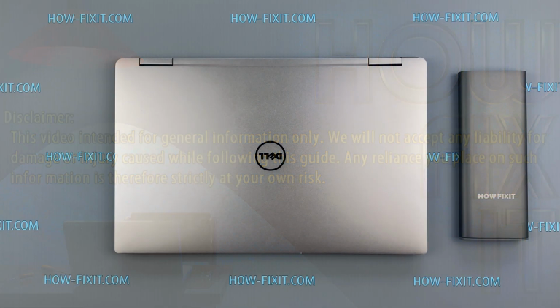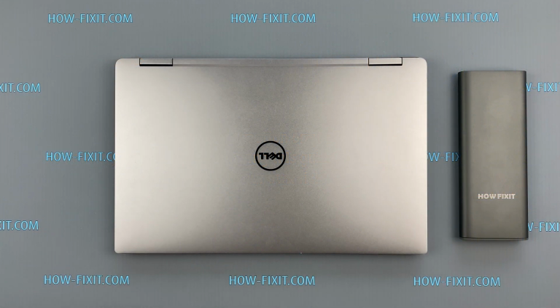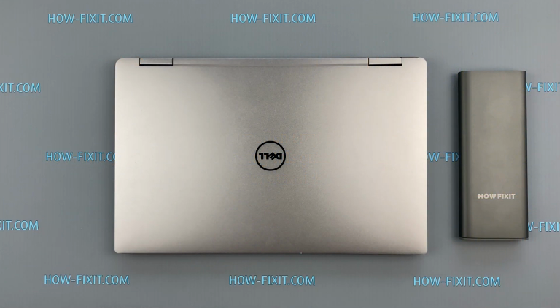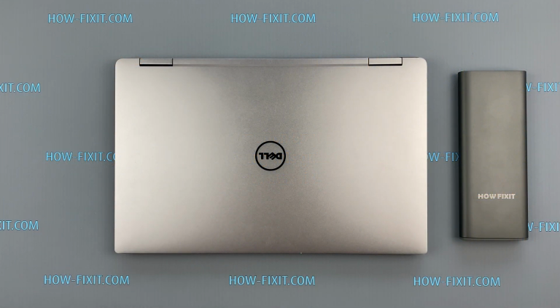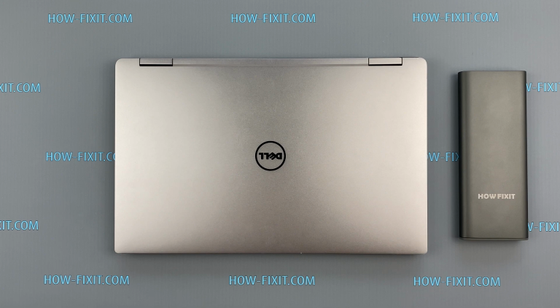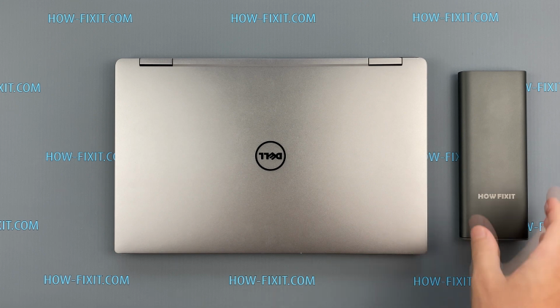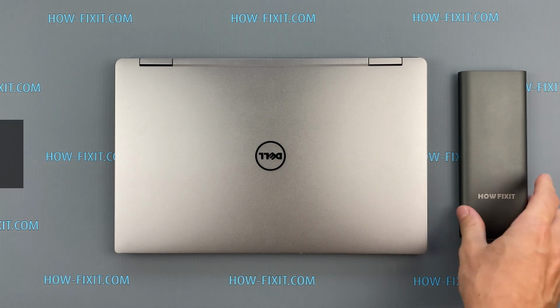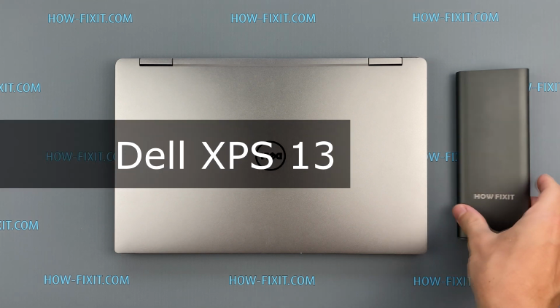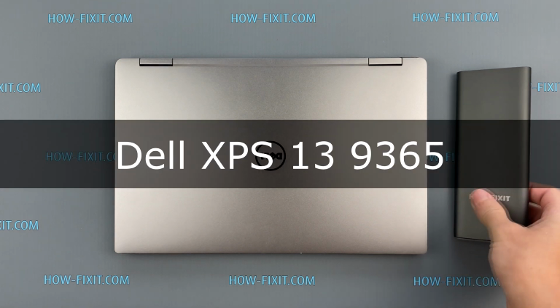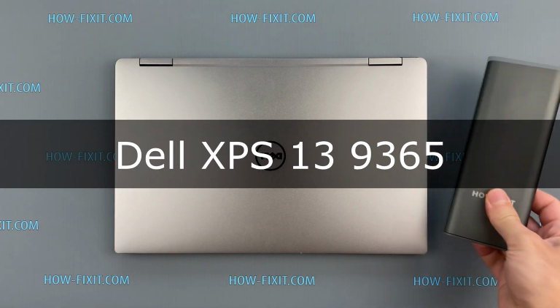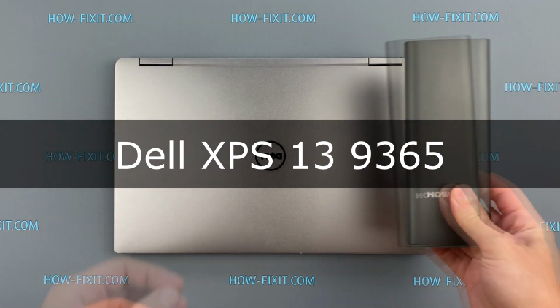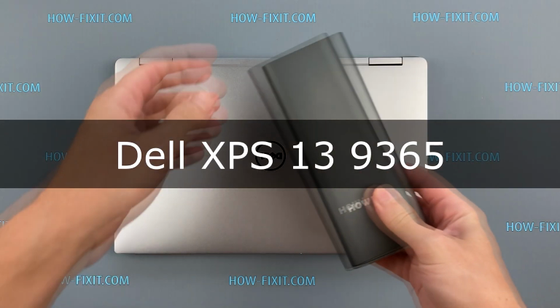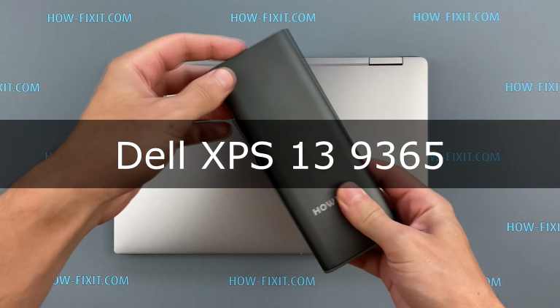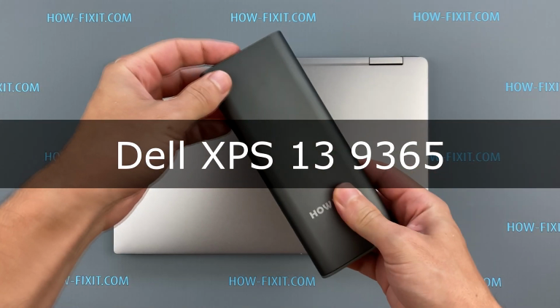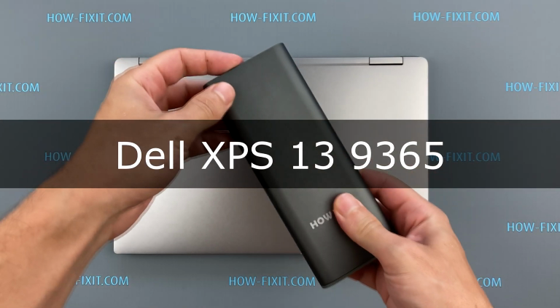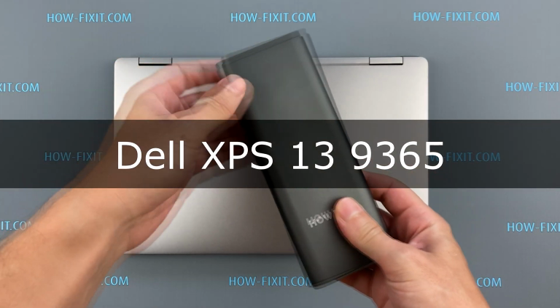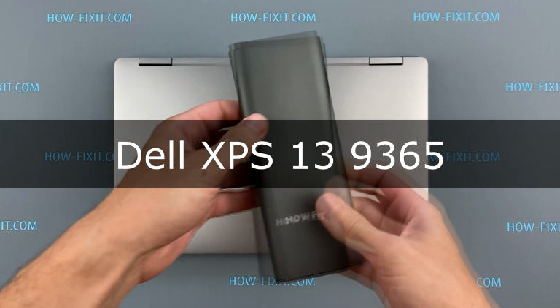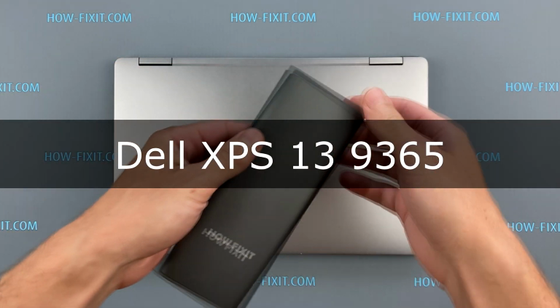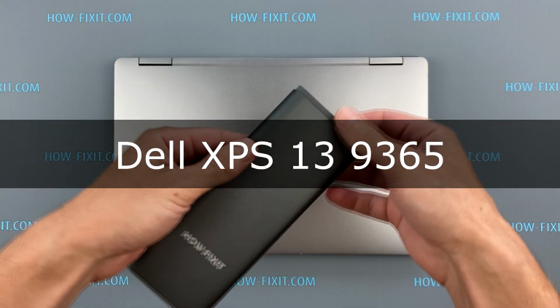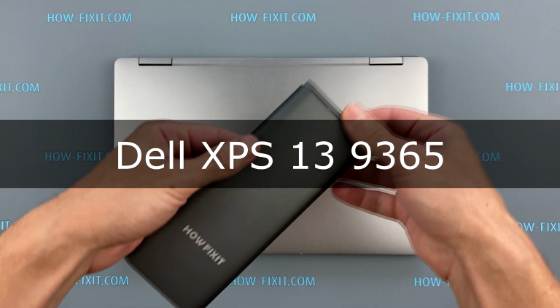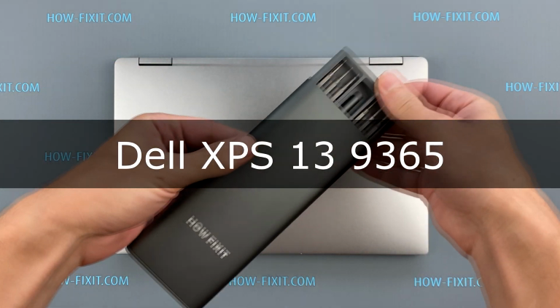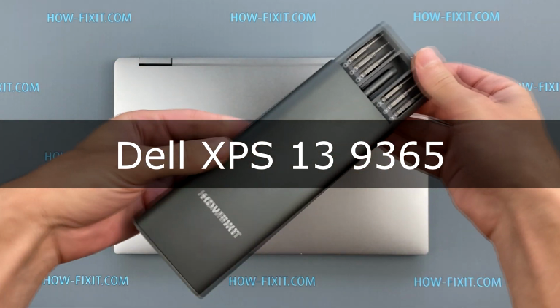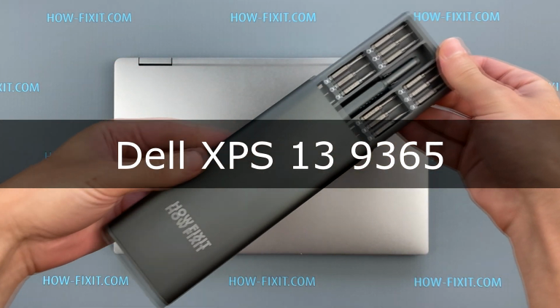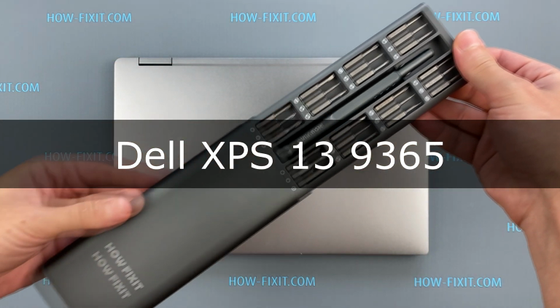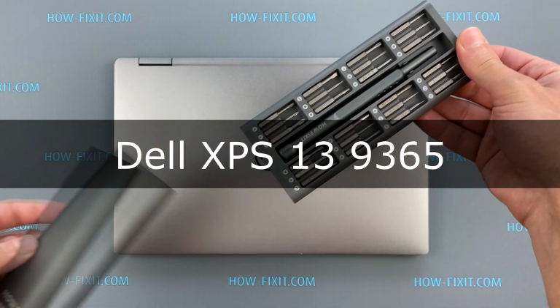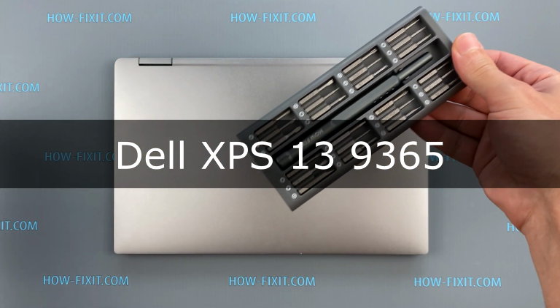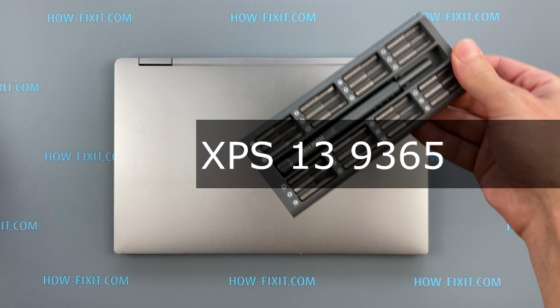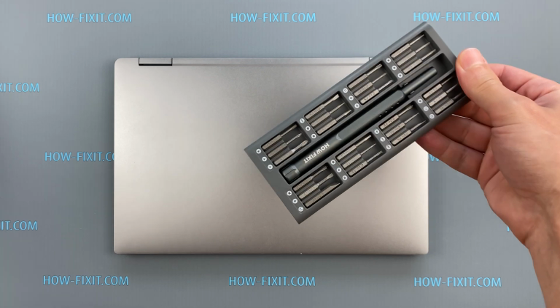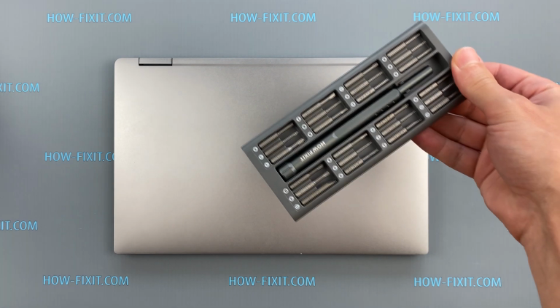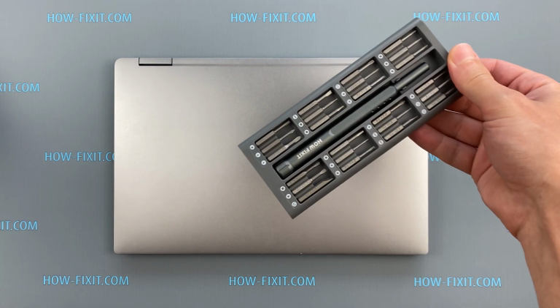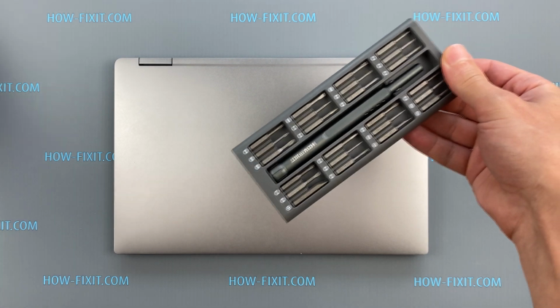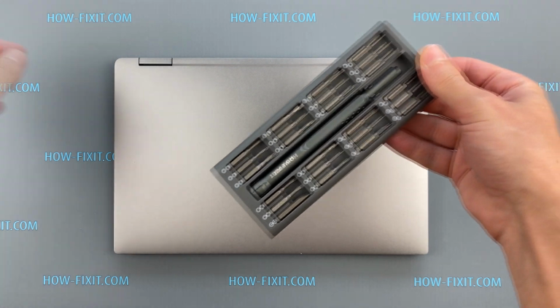Hello everyone, welcome to How I Fix It. In this video I'm going to show you how to replace or install an M.2 SSD in a laptop.